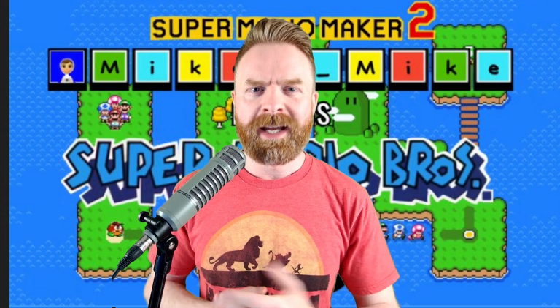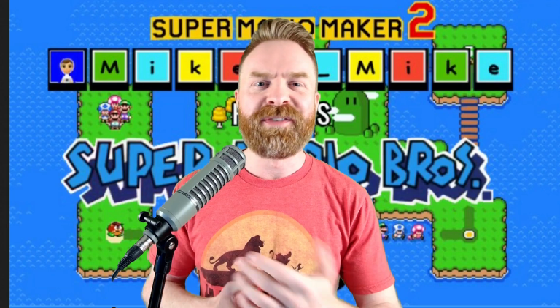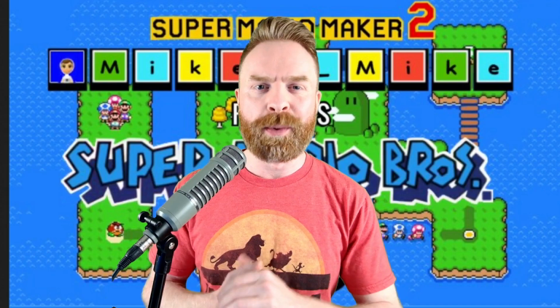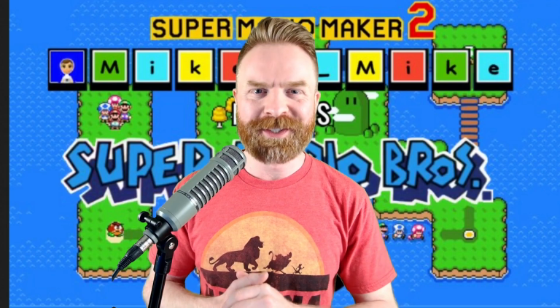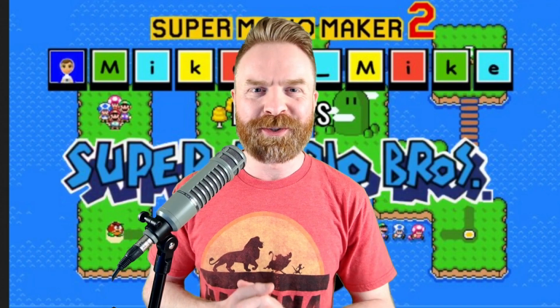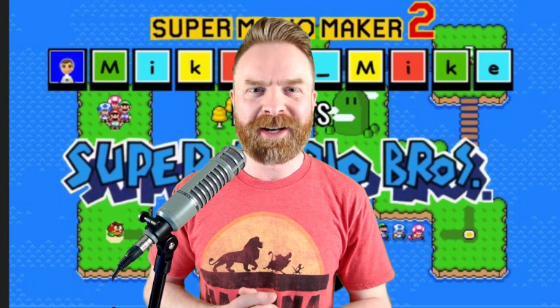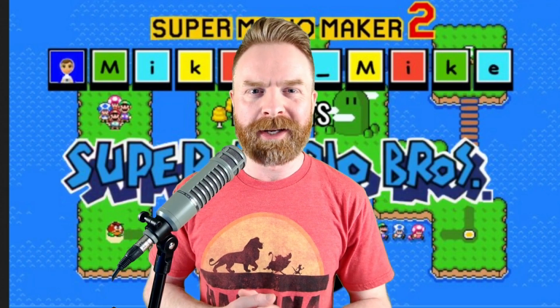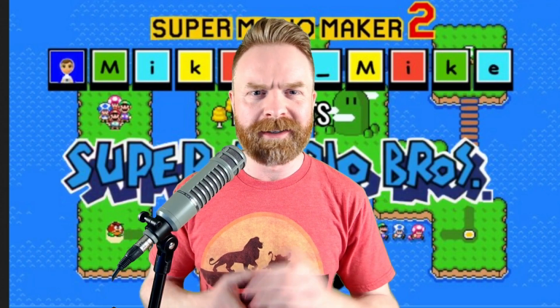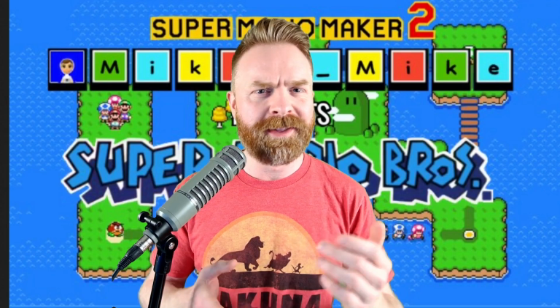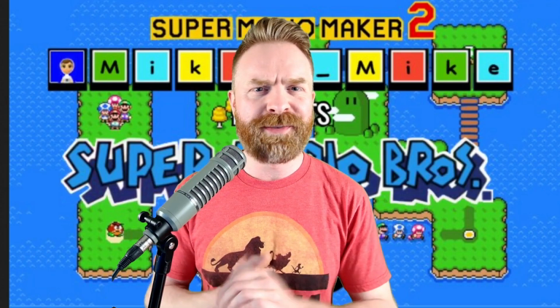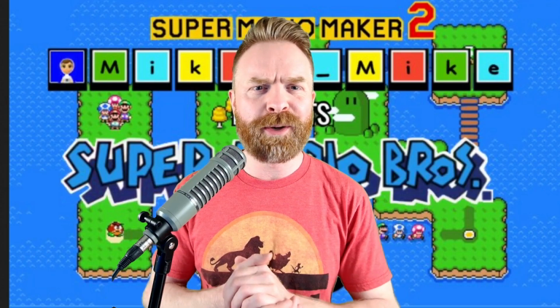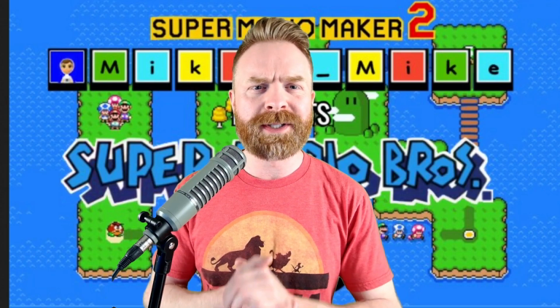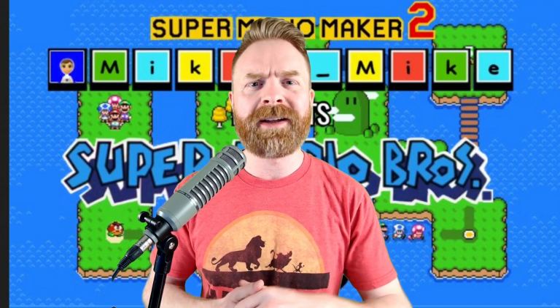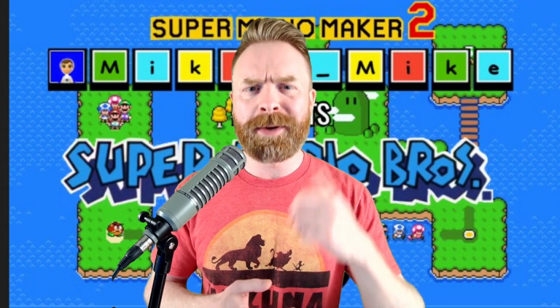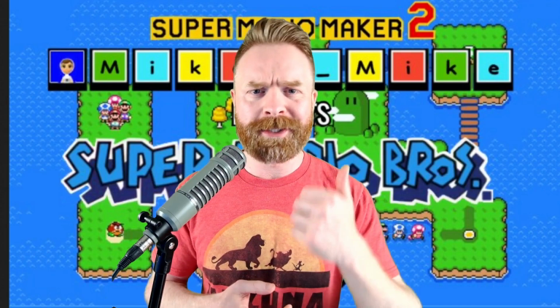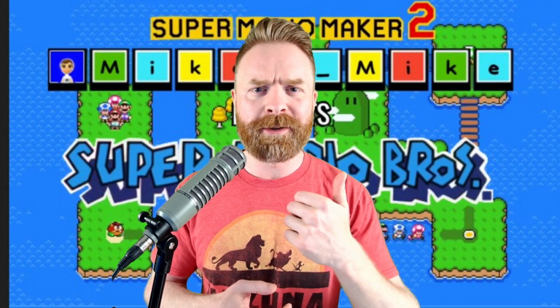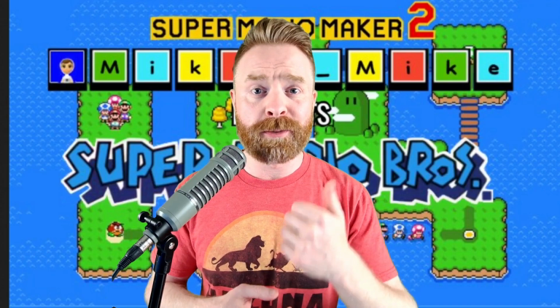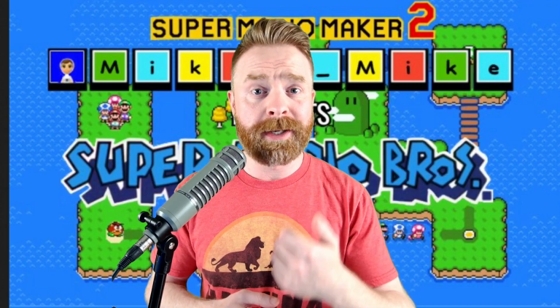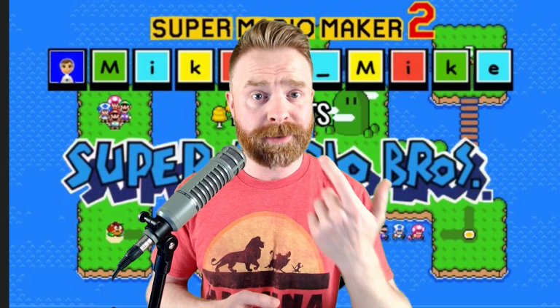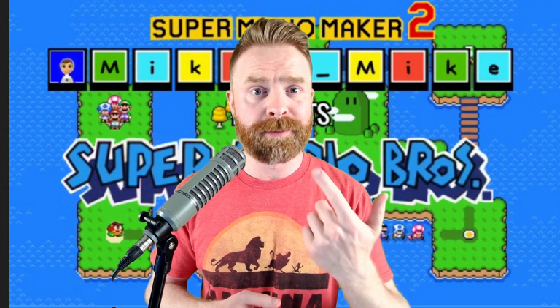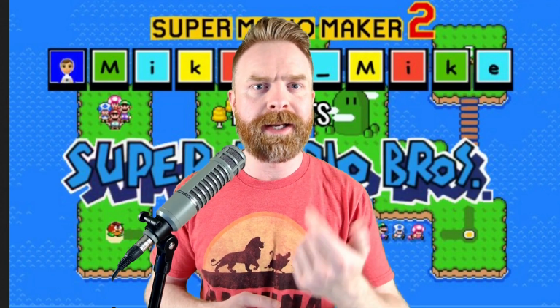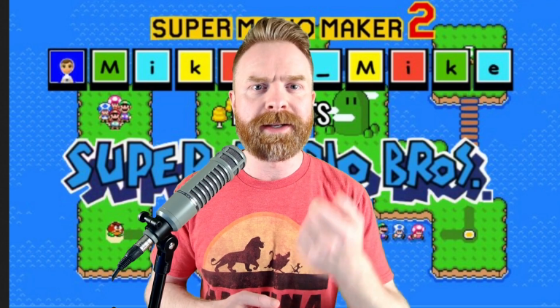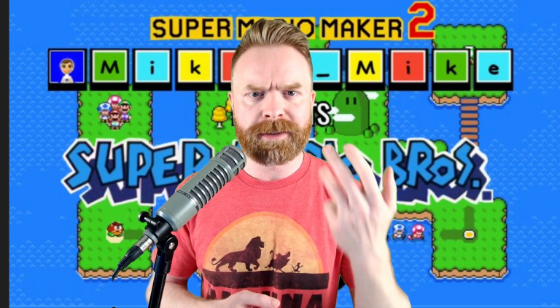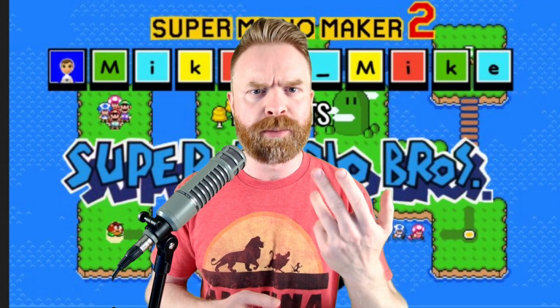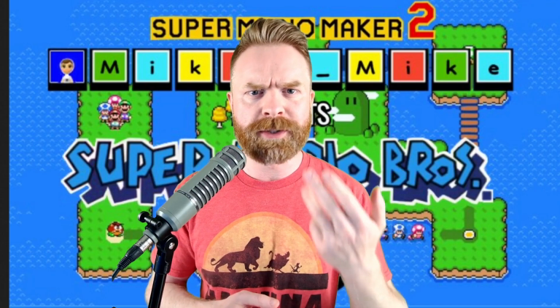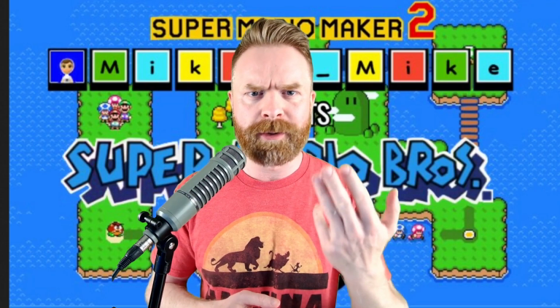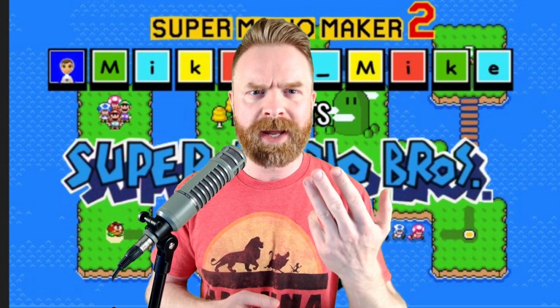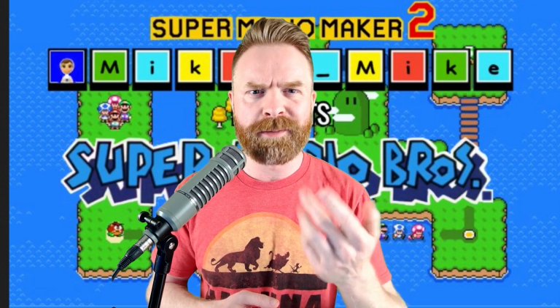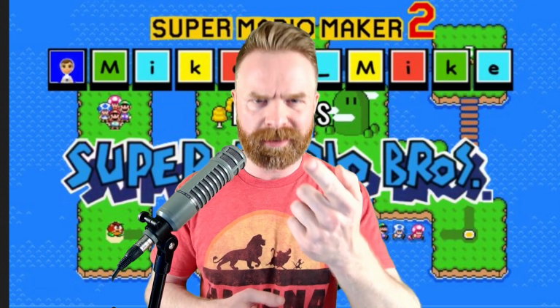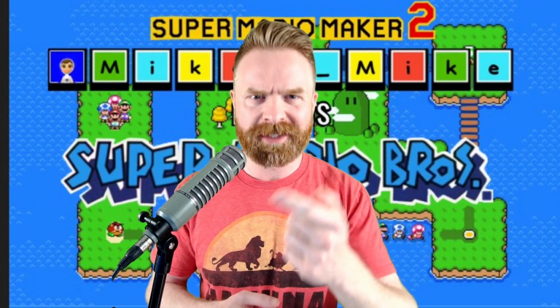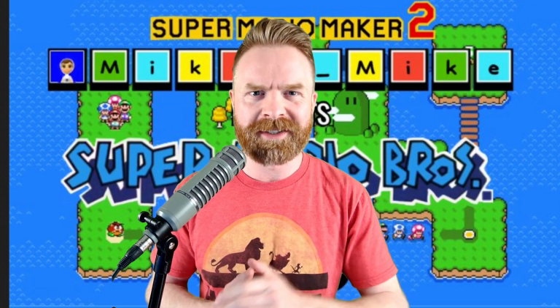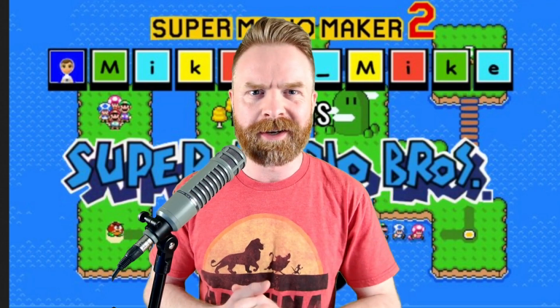Hey everyone, Mr. Sujano here. In this video we're talking about Nintendo Switch, 3DS, Libretro, and MAME. Let's get started.